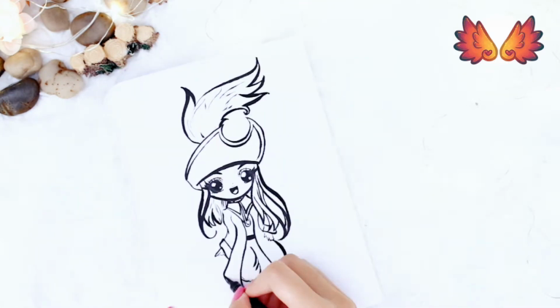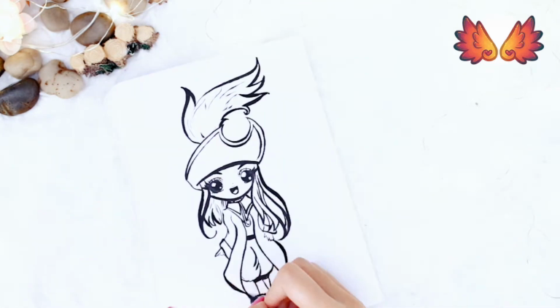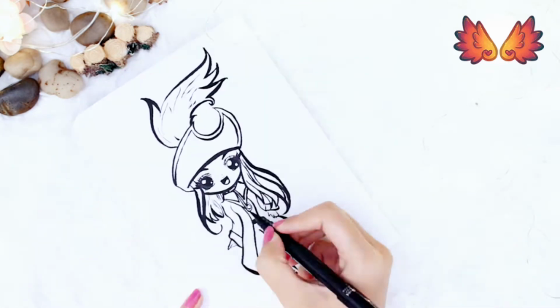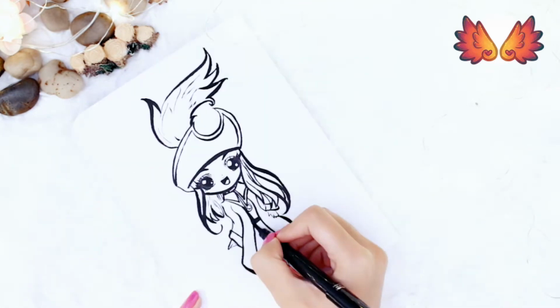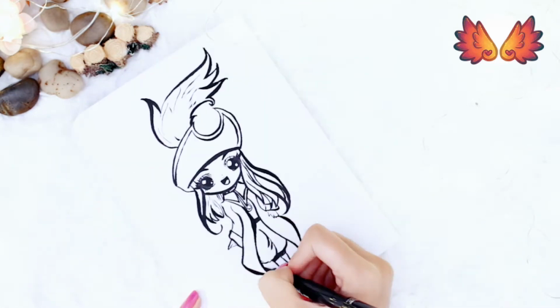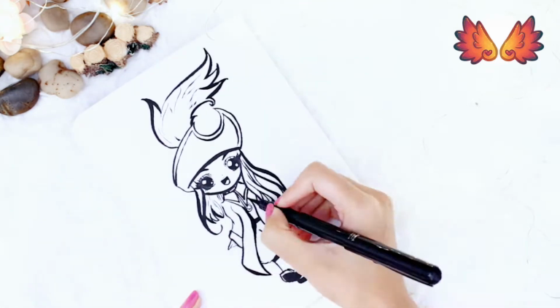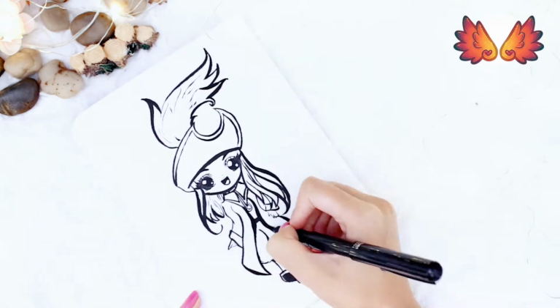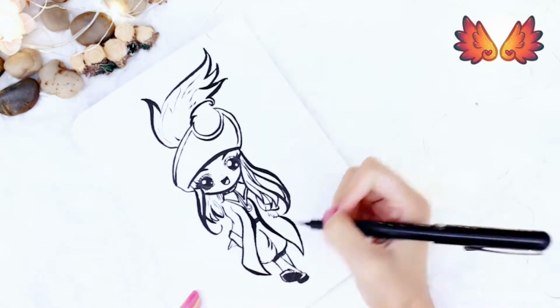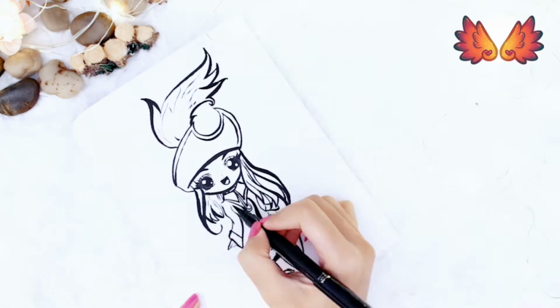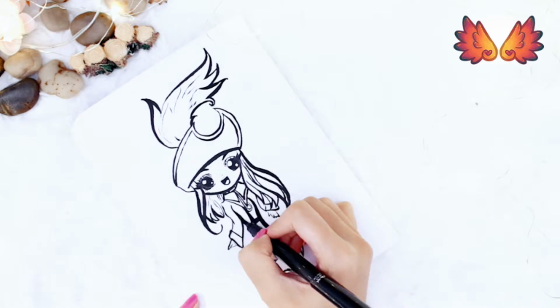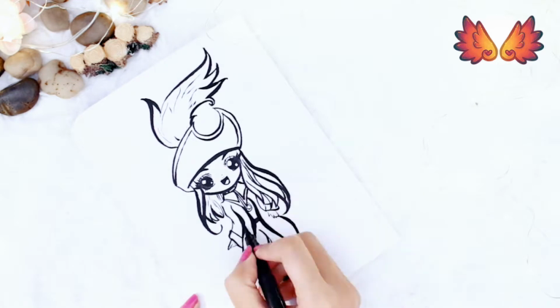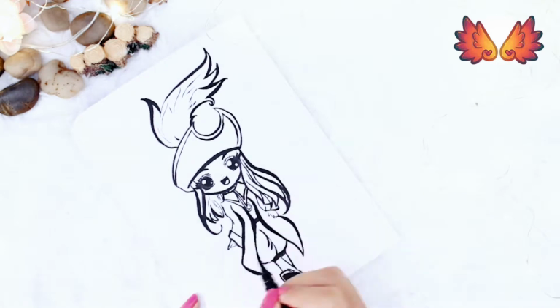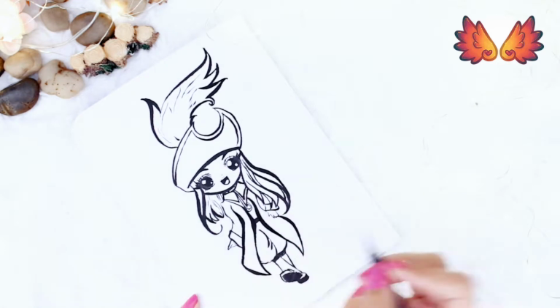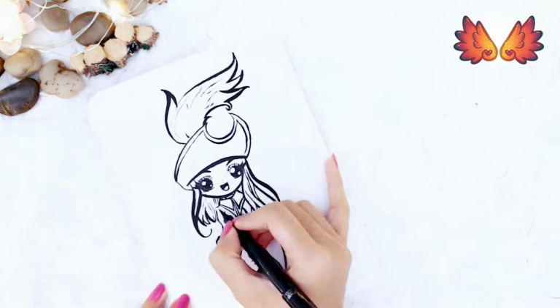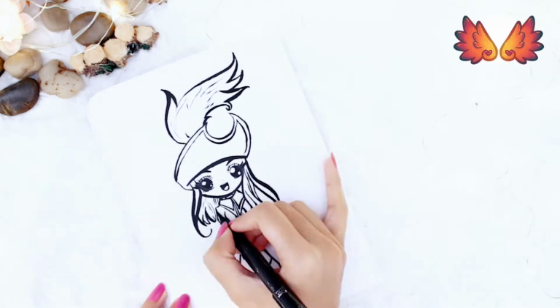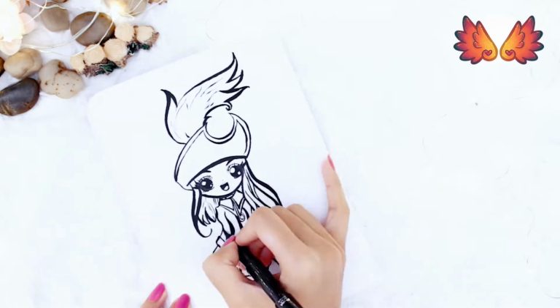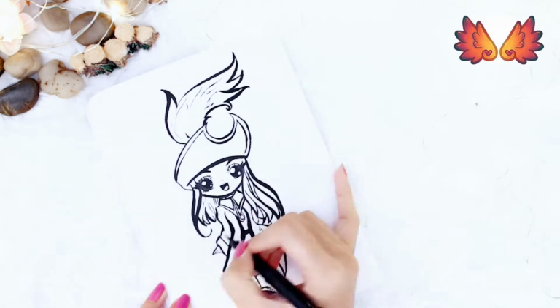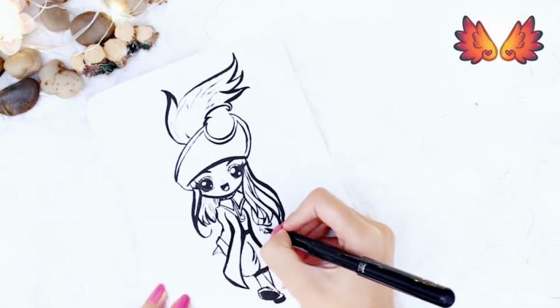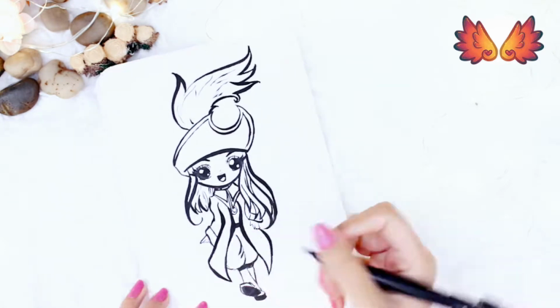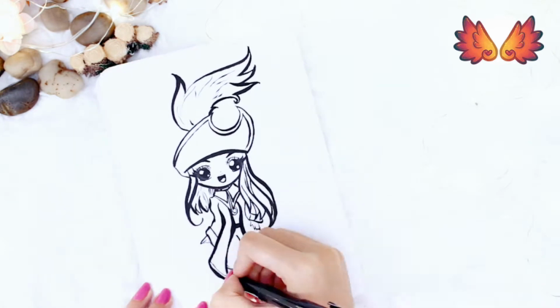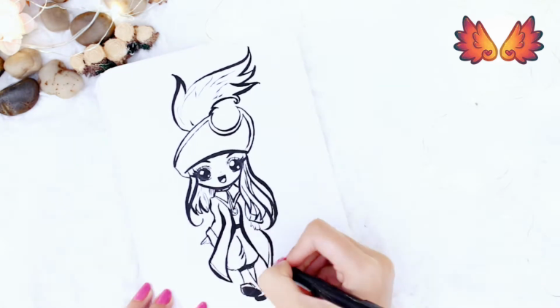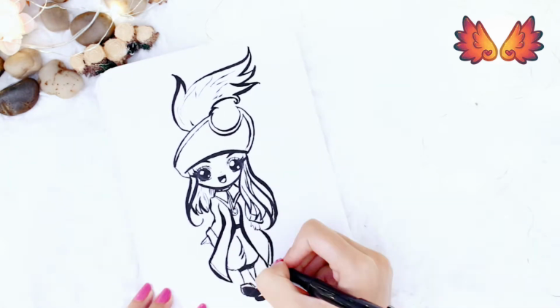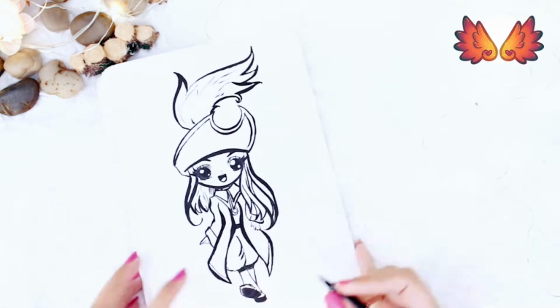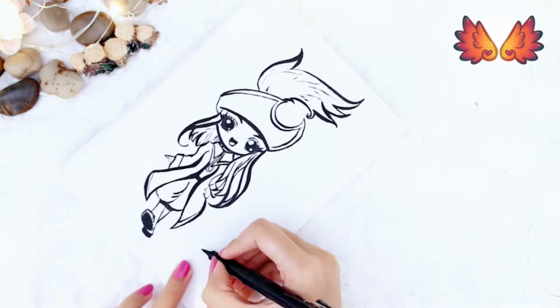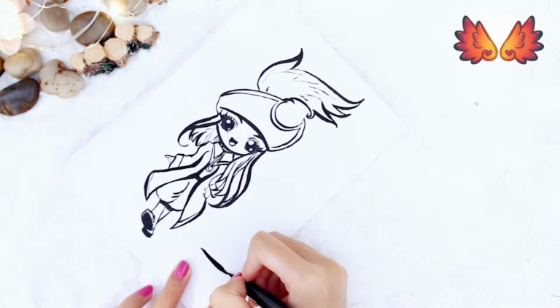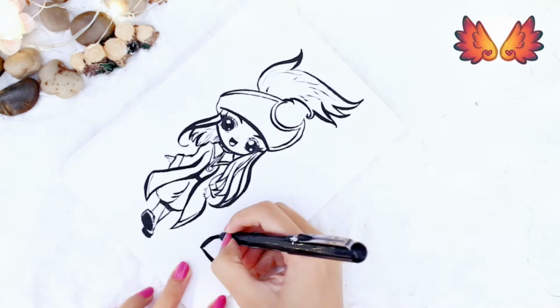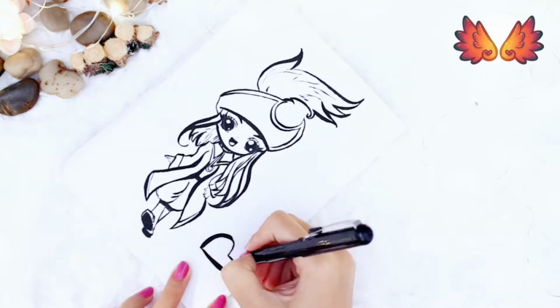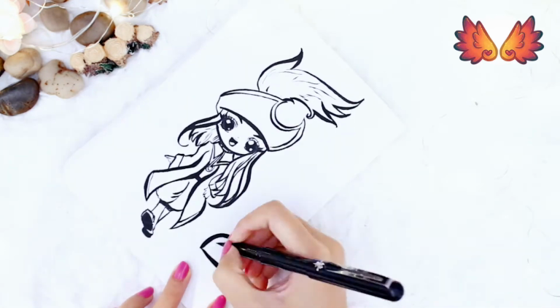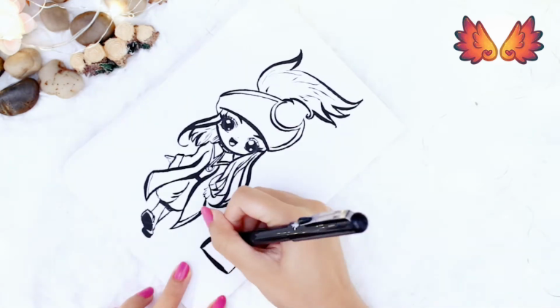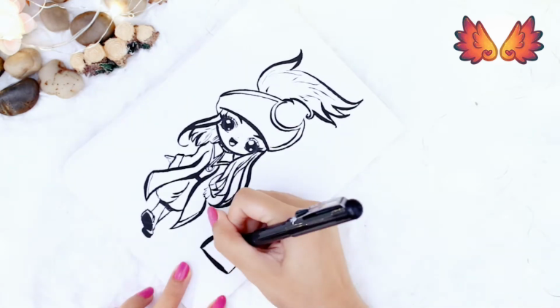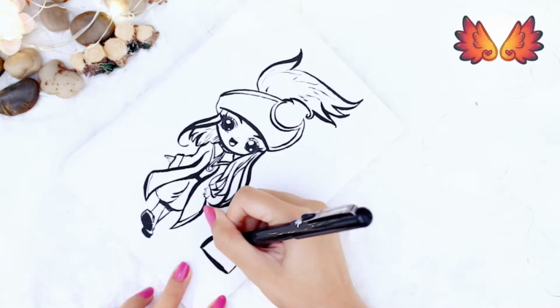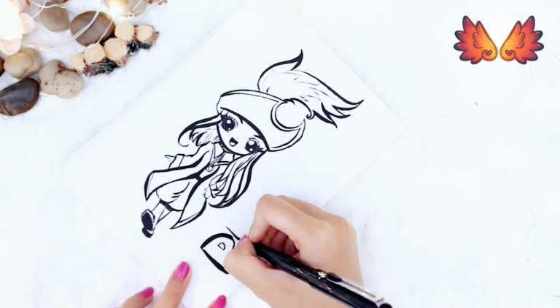Anyhow, enjoy the speed paint. I'll be back with day 26 soon. Bye!